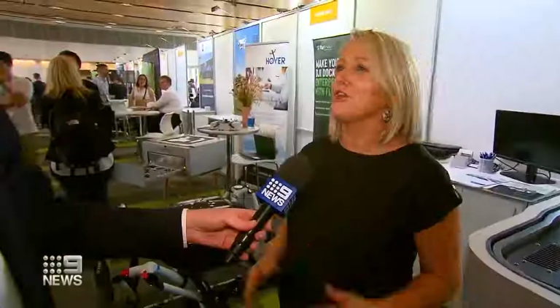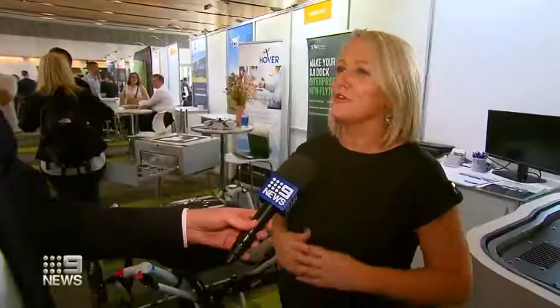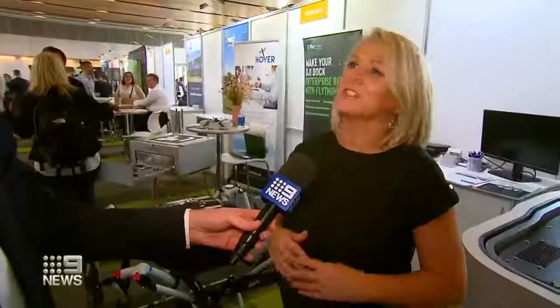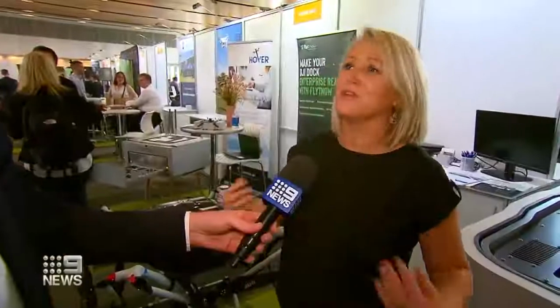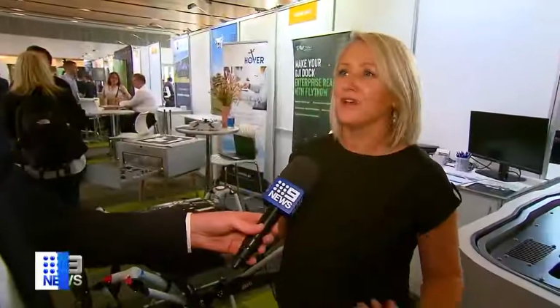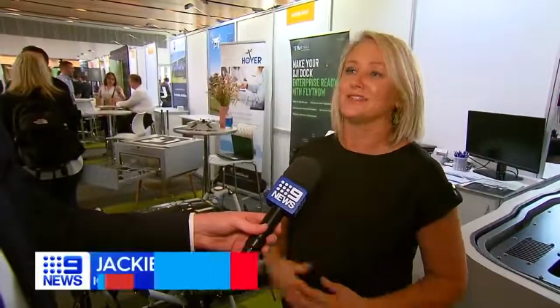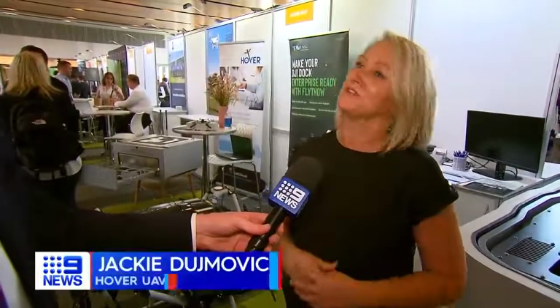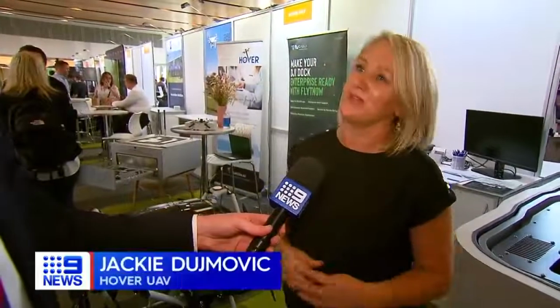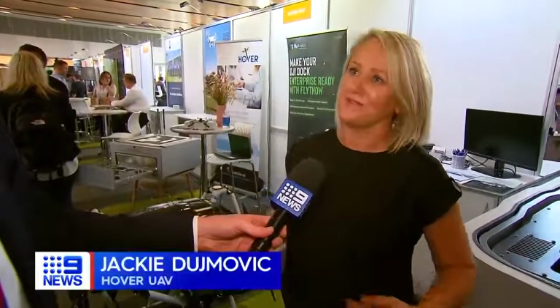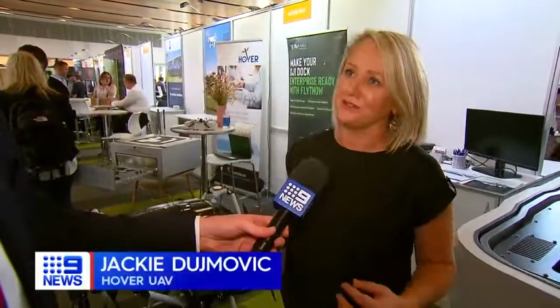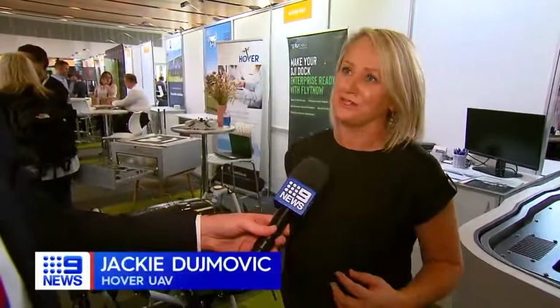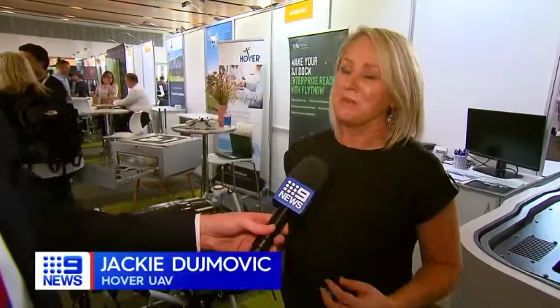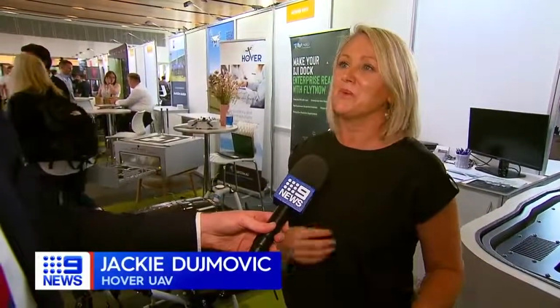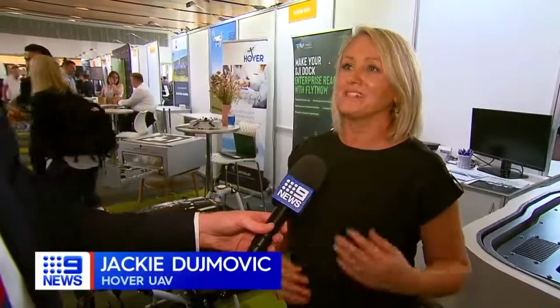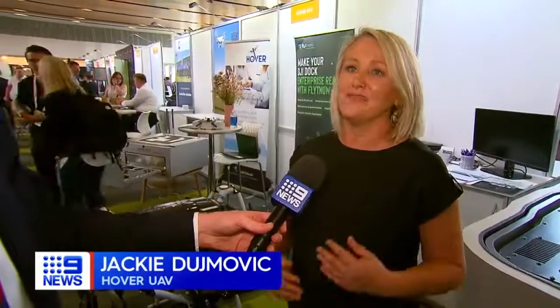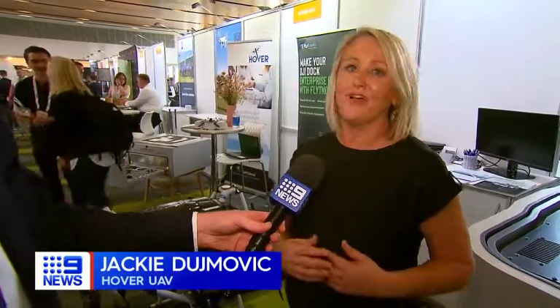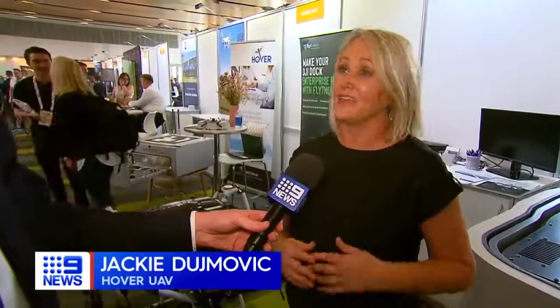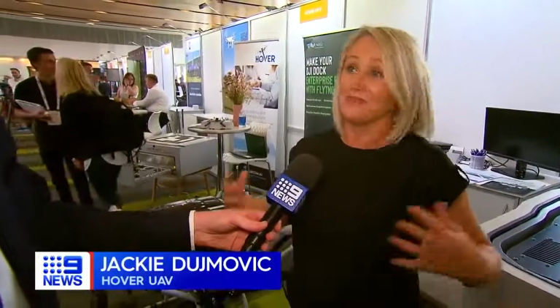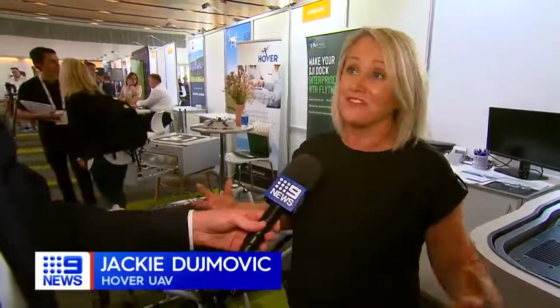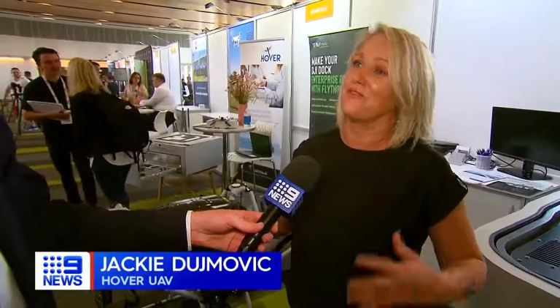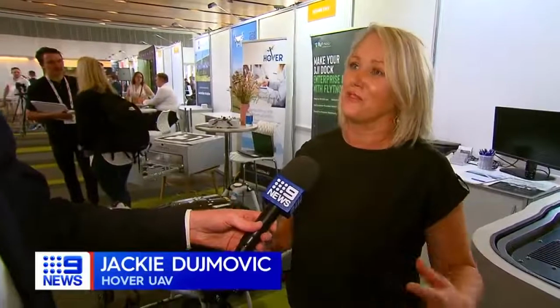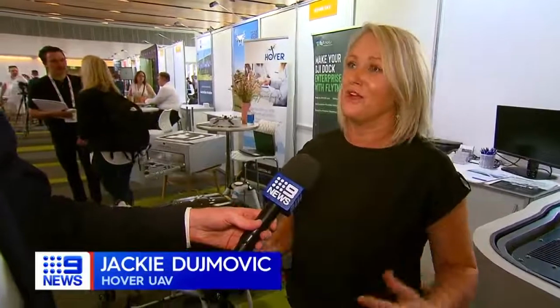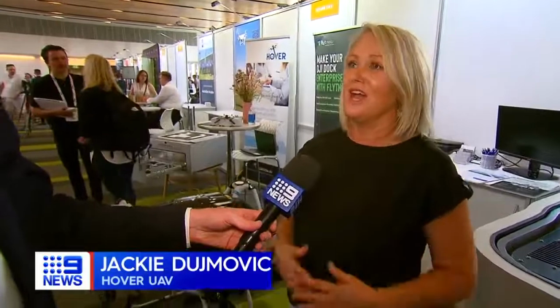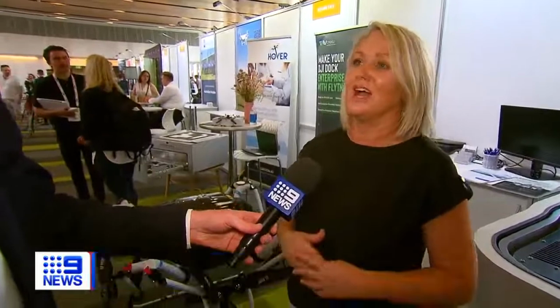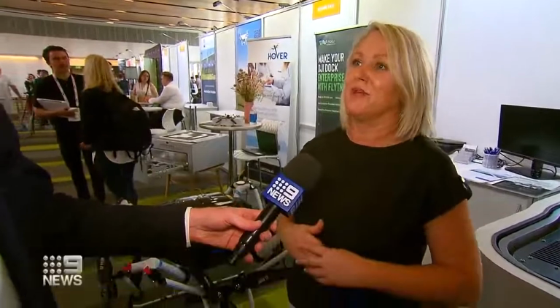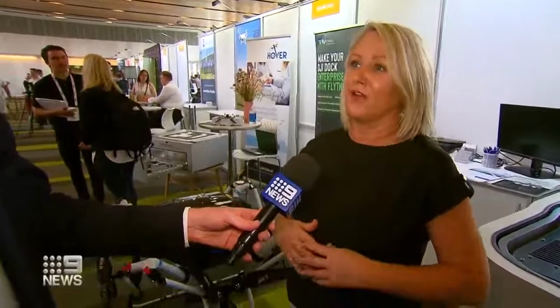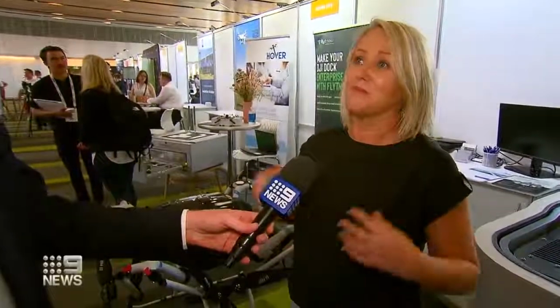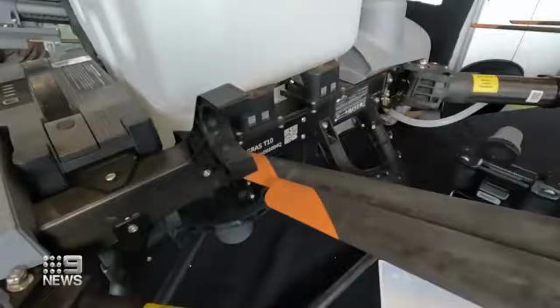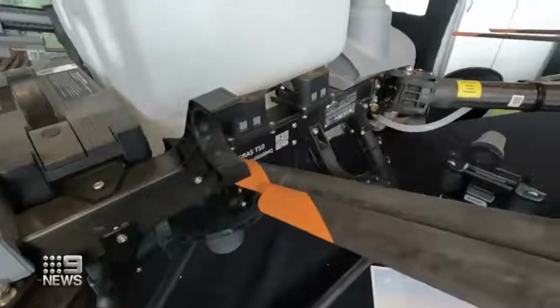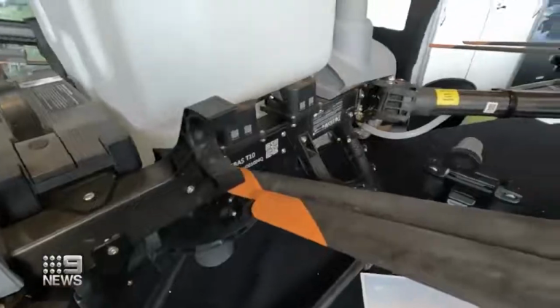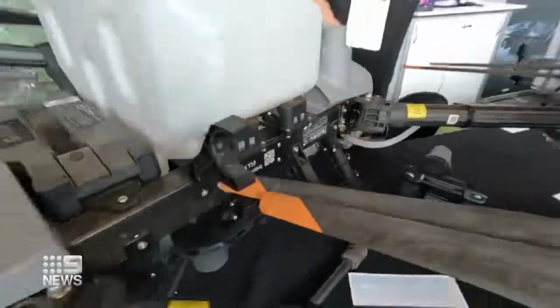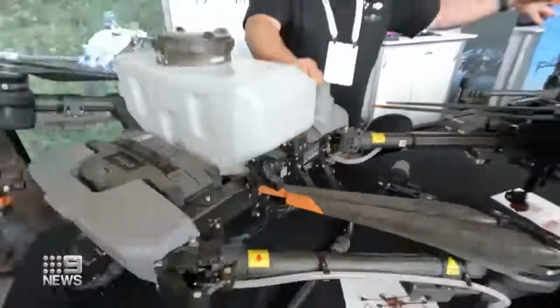We know drones can be utilised across many fields, but we want to start flying further and flying multiple drones at once. Who knows what tomorrow will bring?